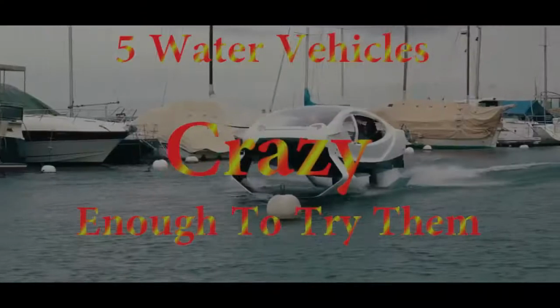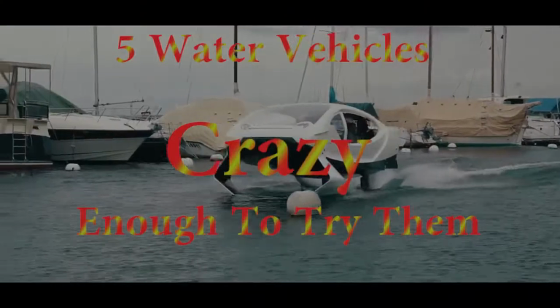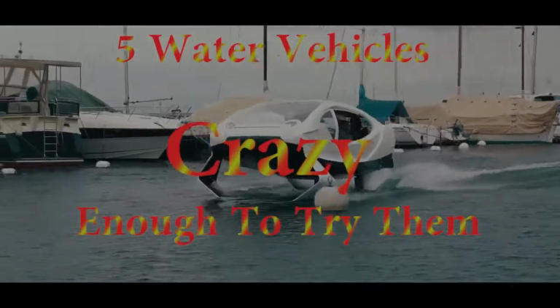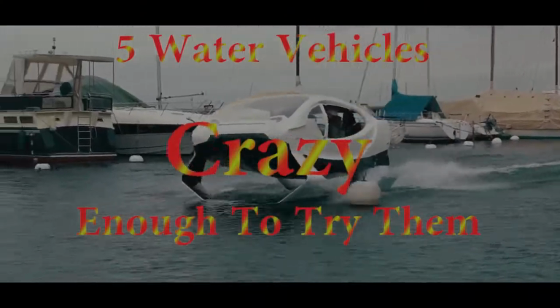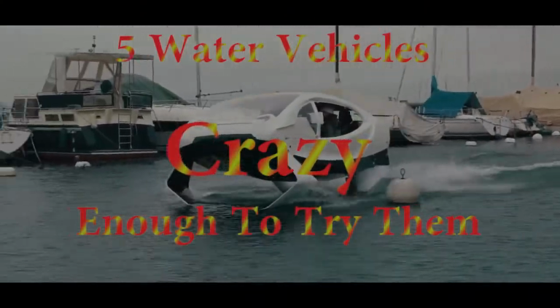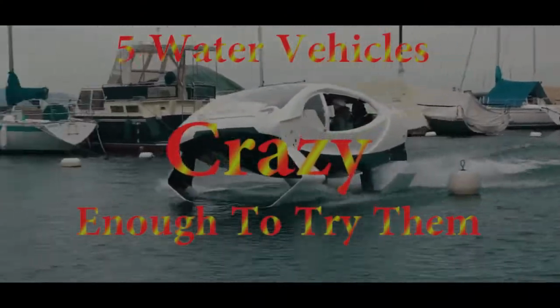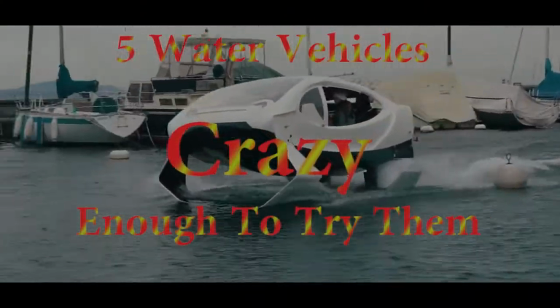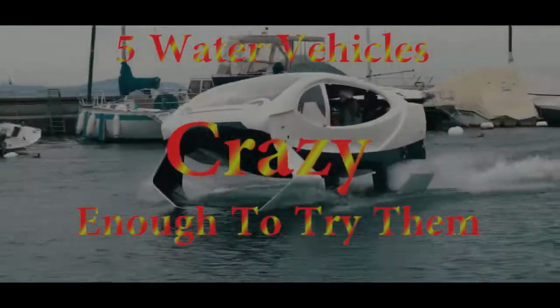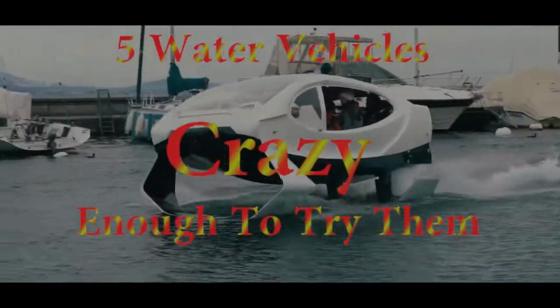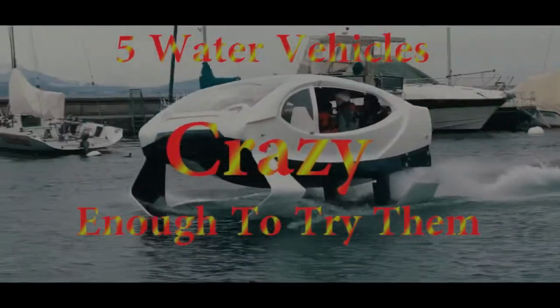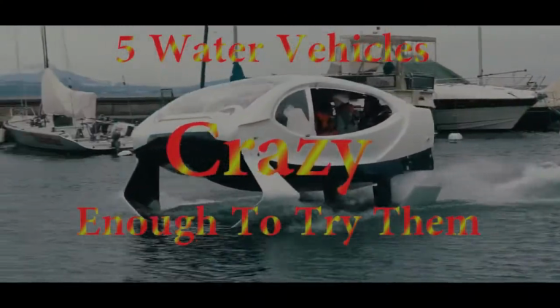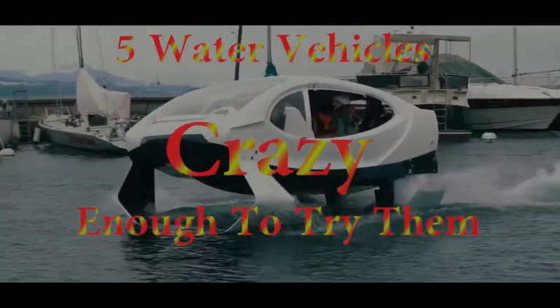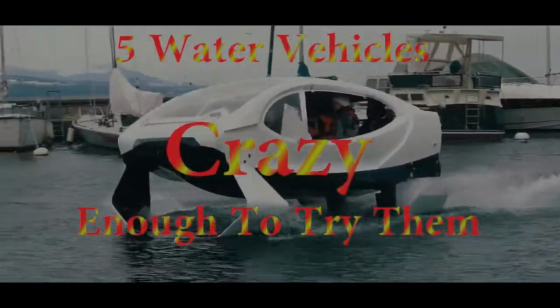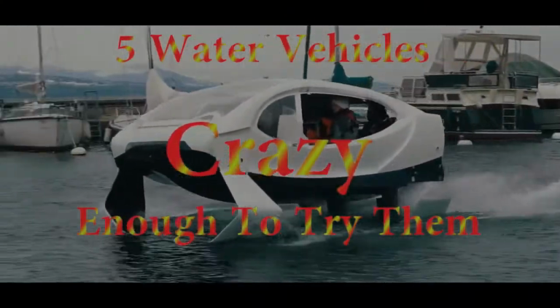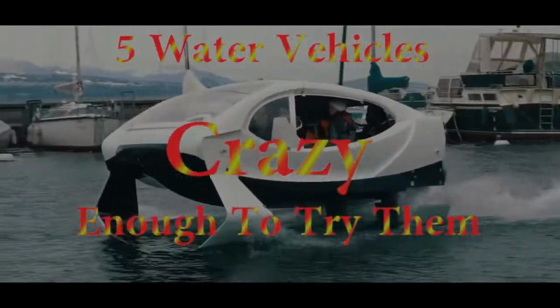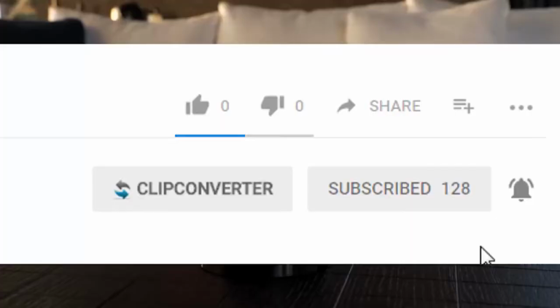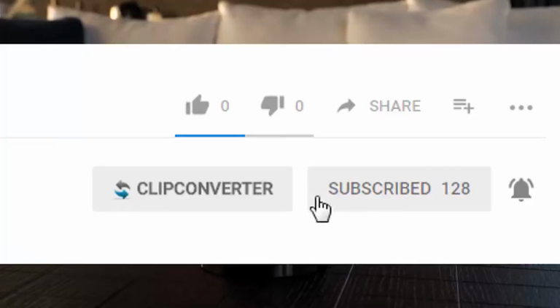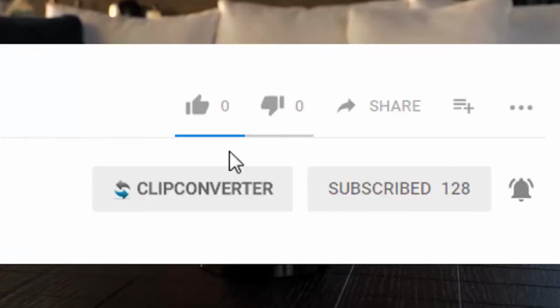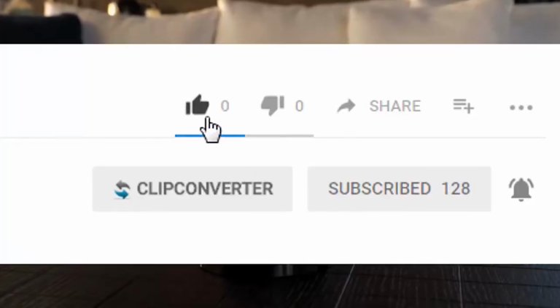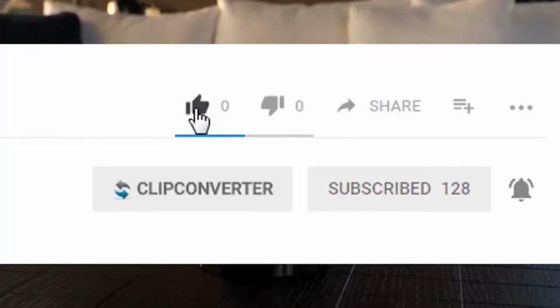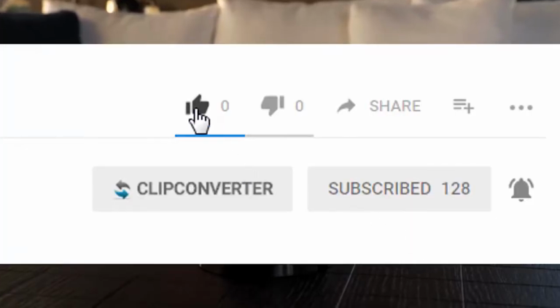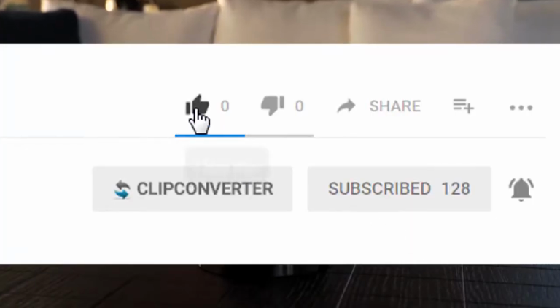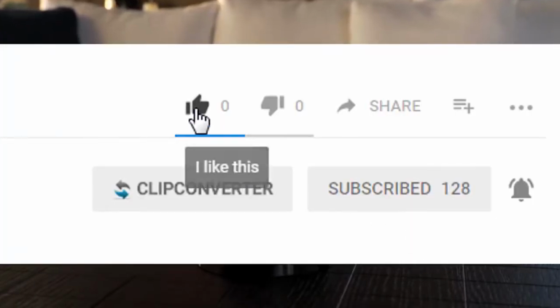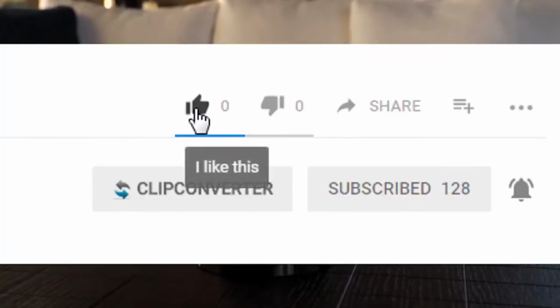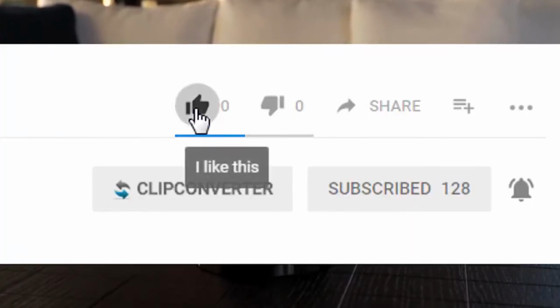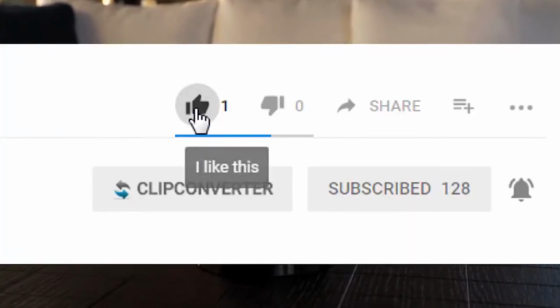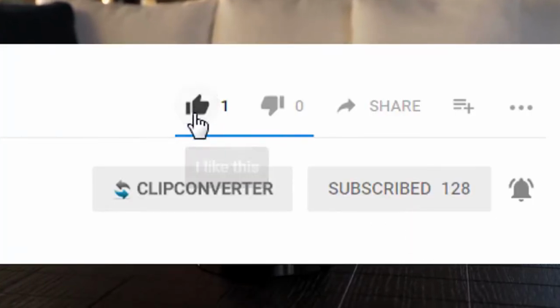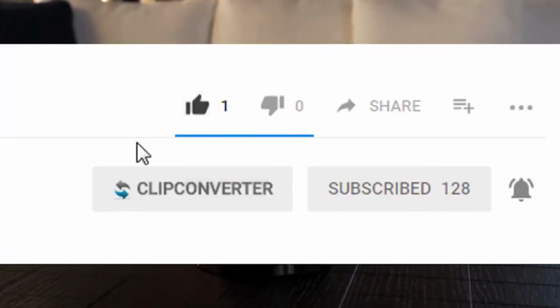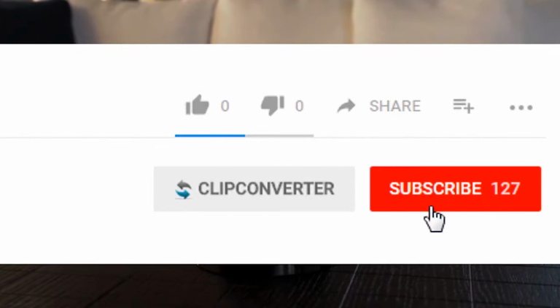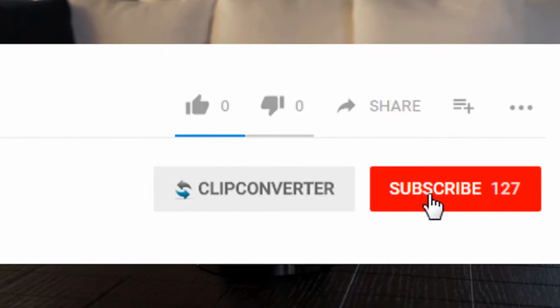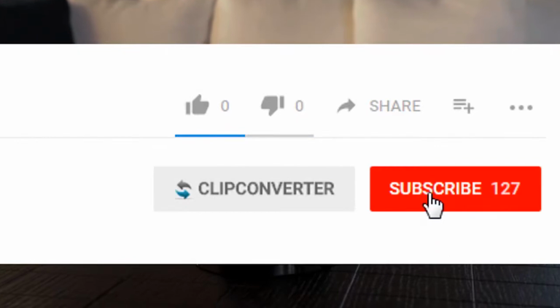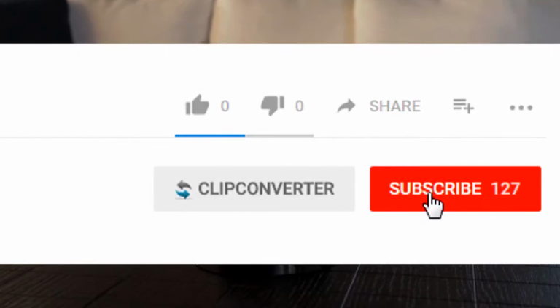Five water vehicles crazy enough to try them. Don't forget to like and subscribe to our channel for more content.